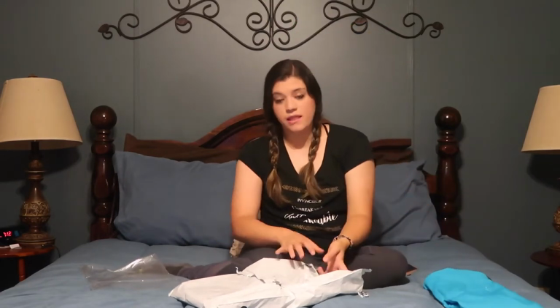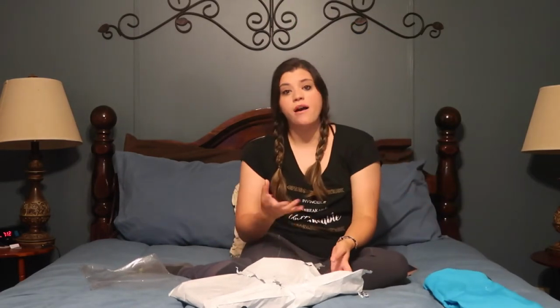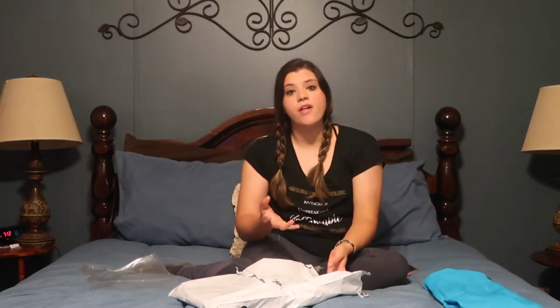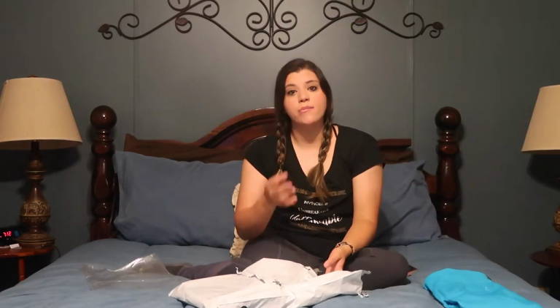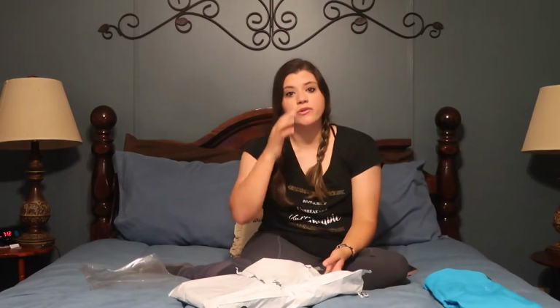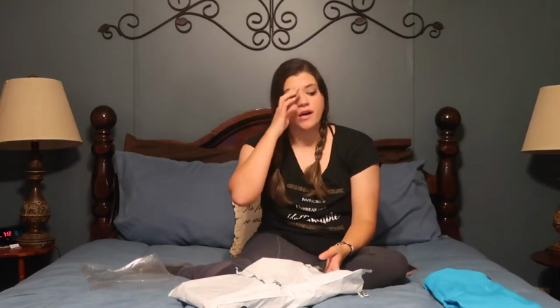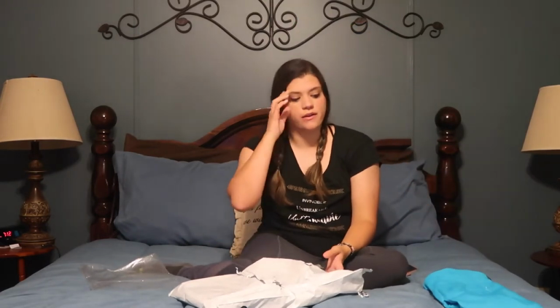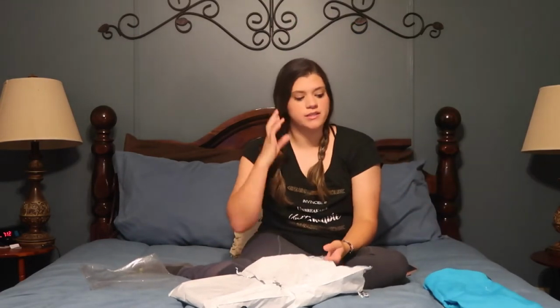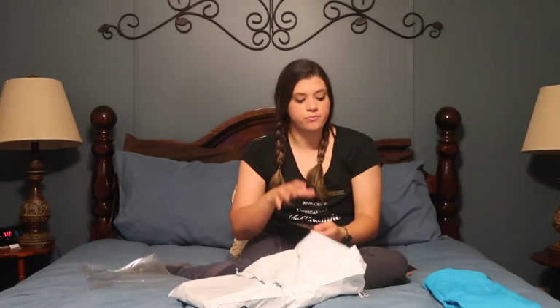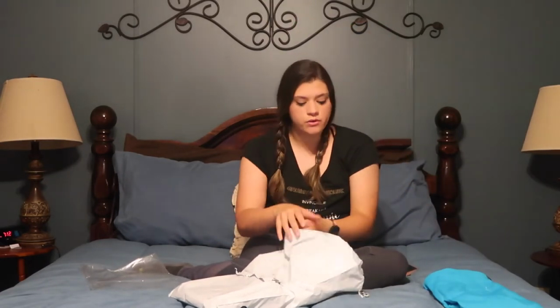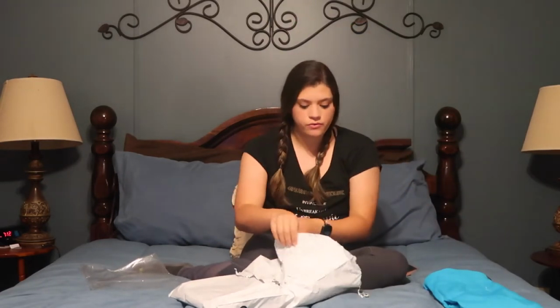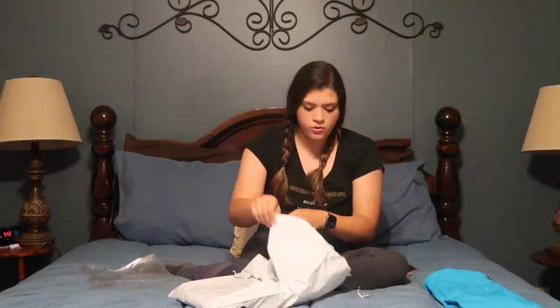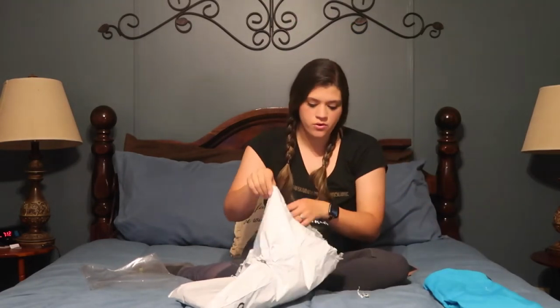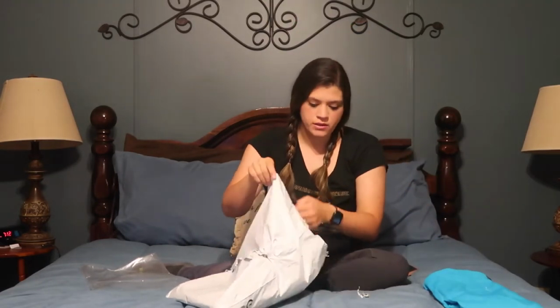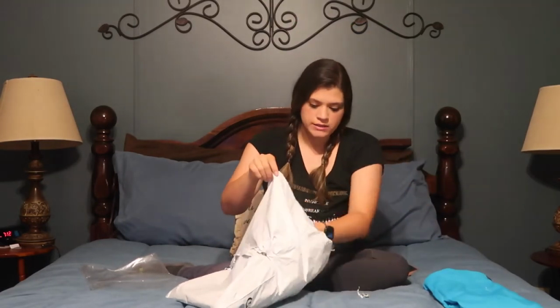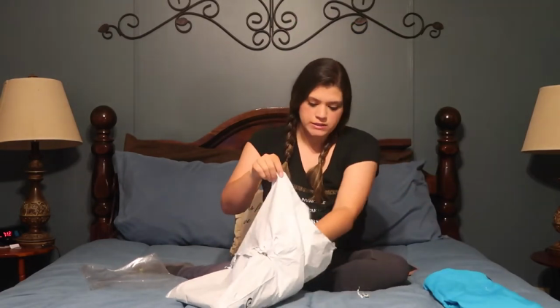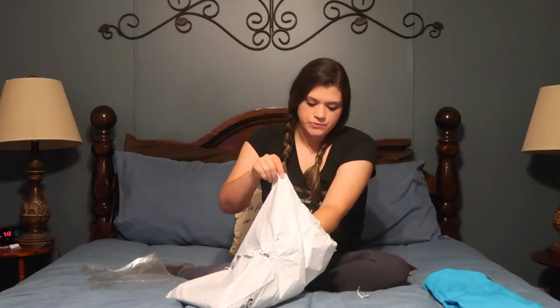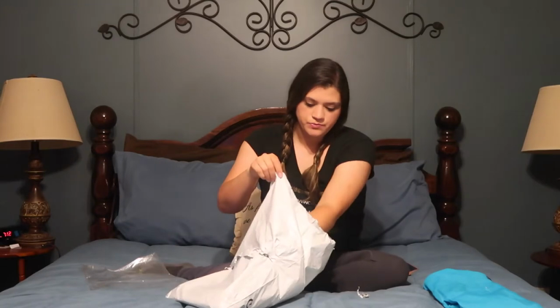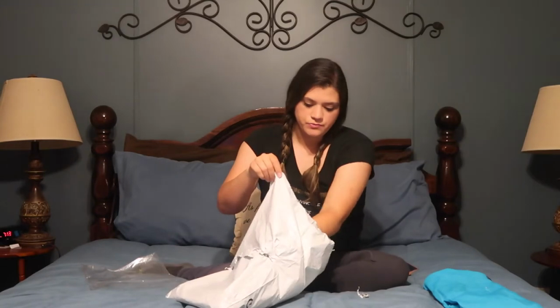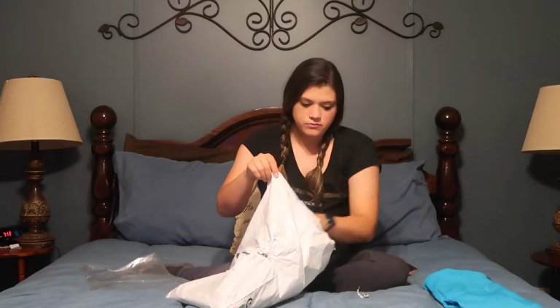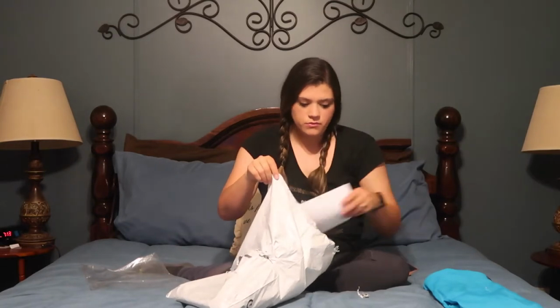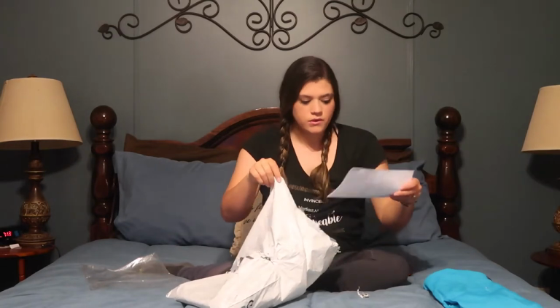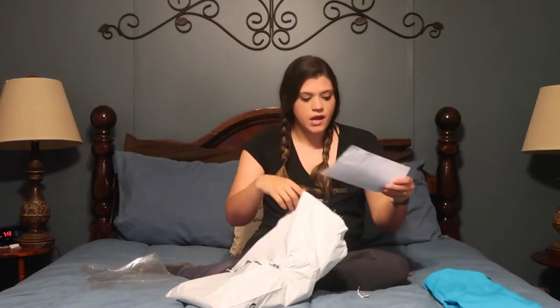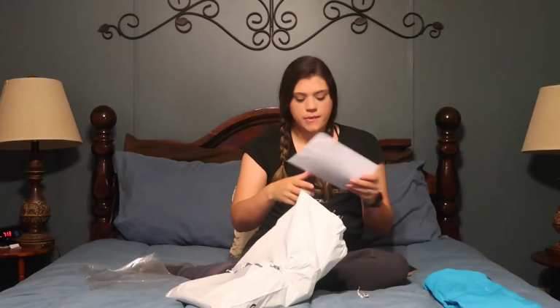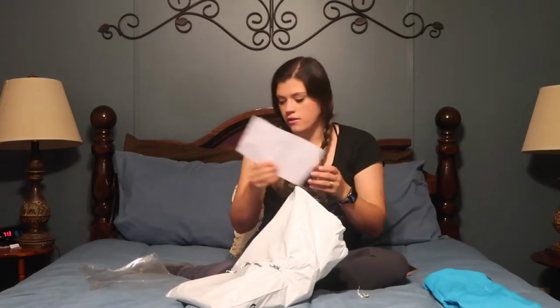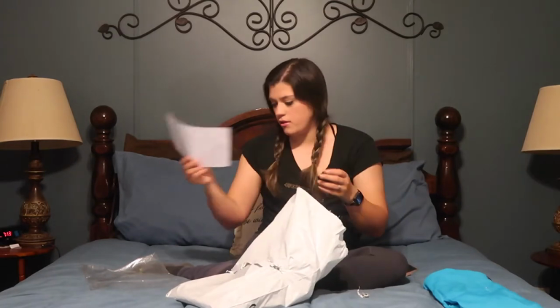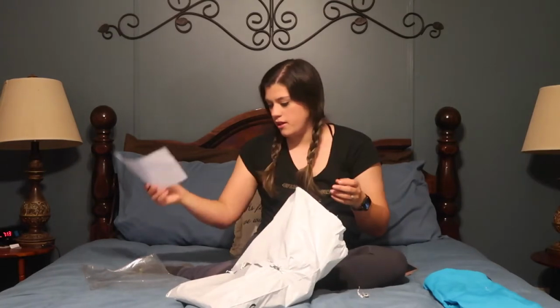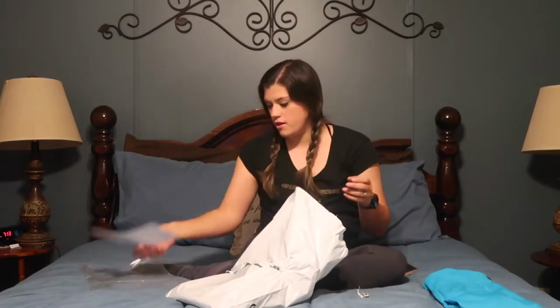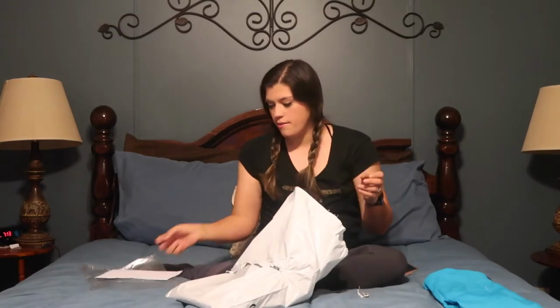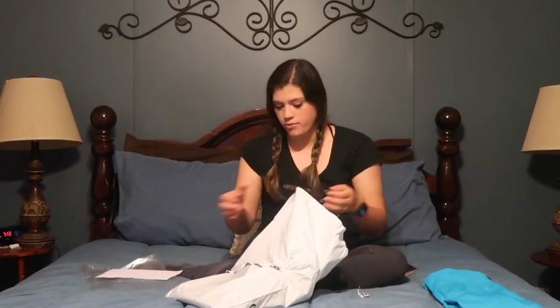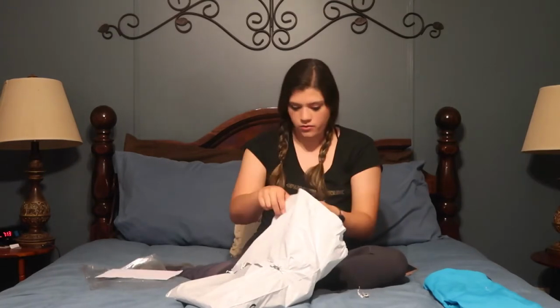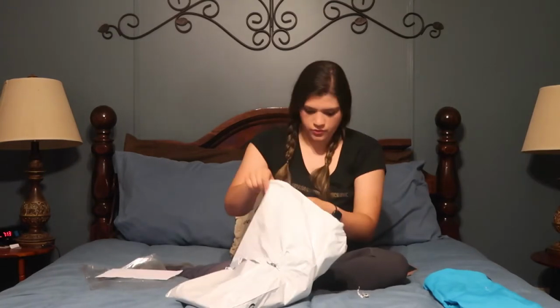I love that blue color. It's beautiful. Absolutely beautiful.